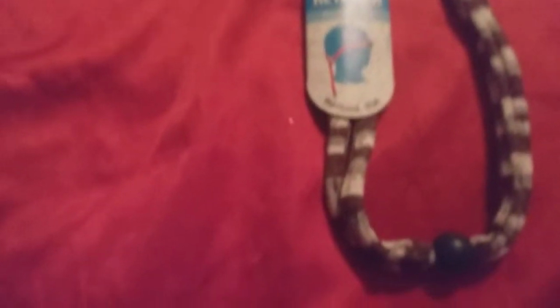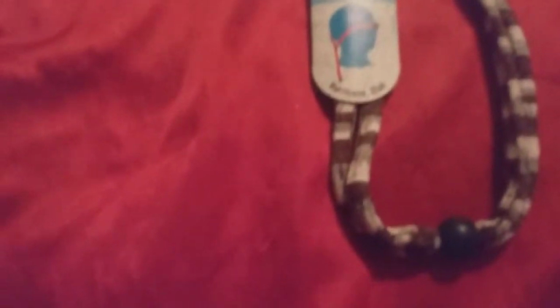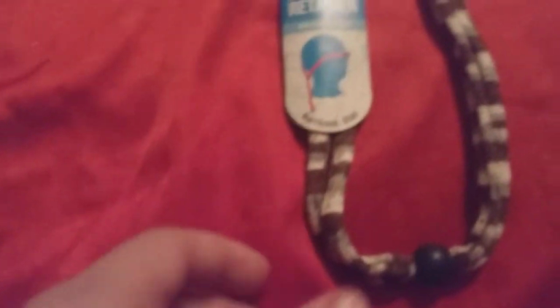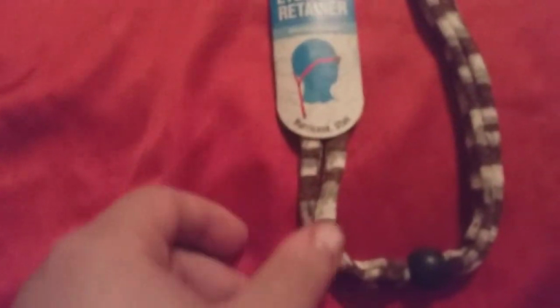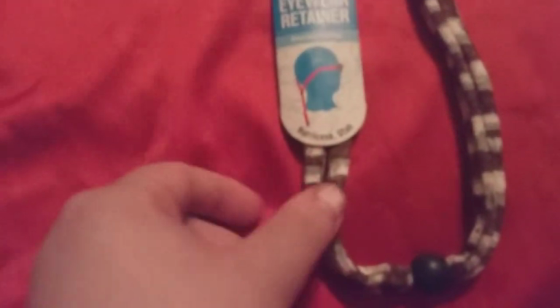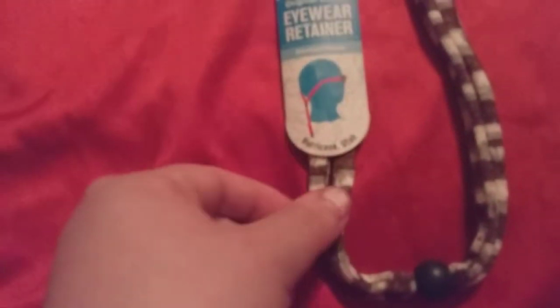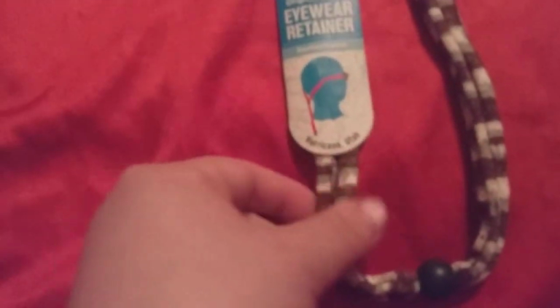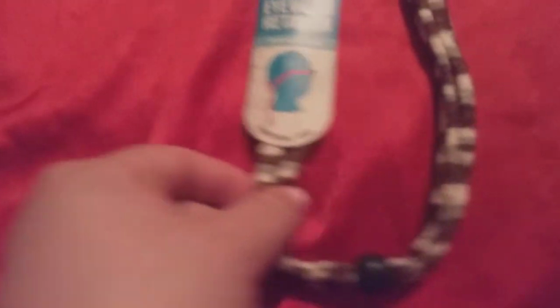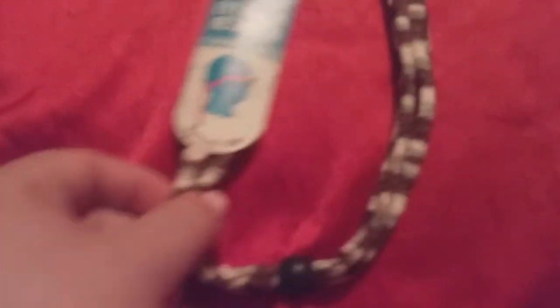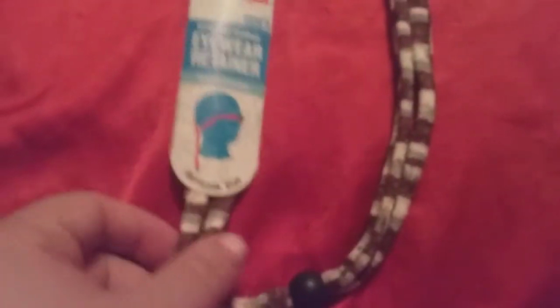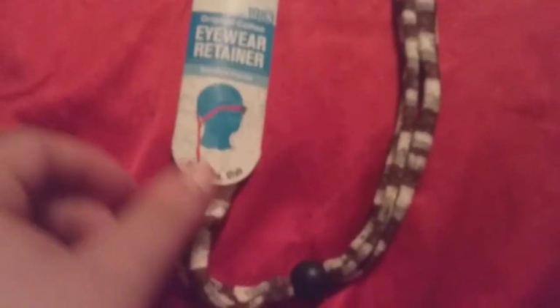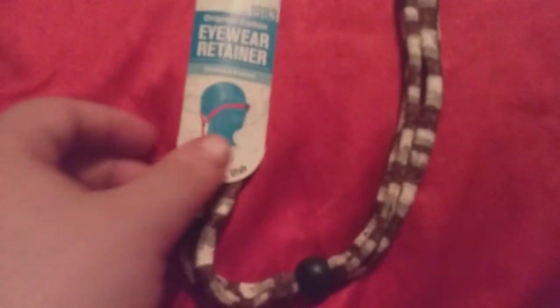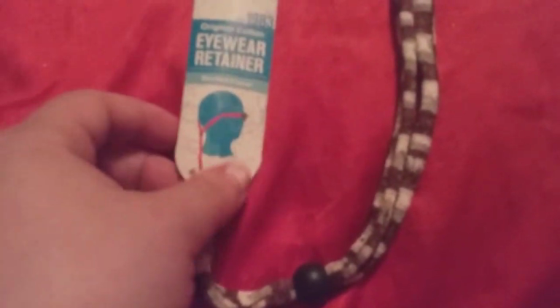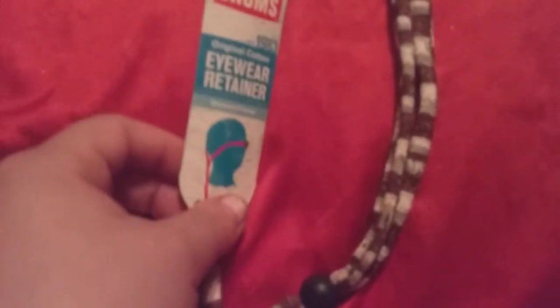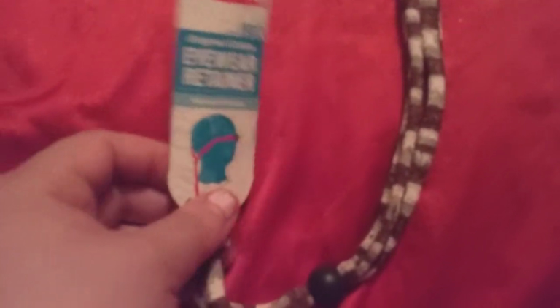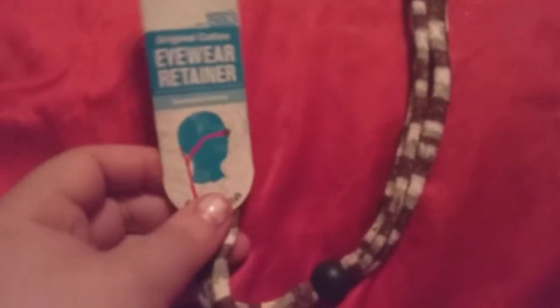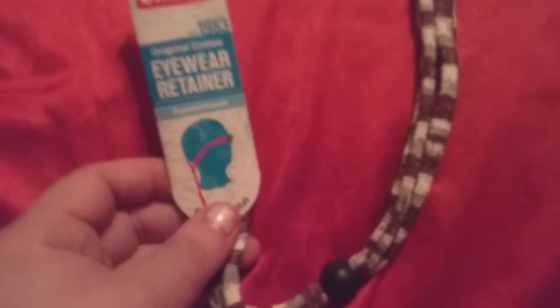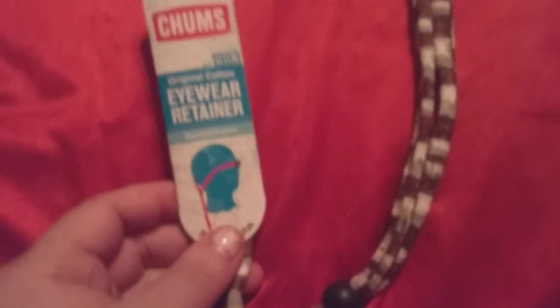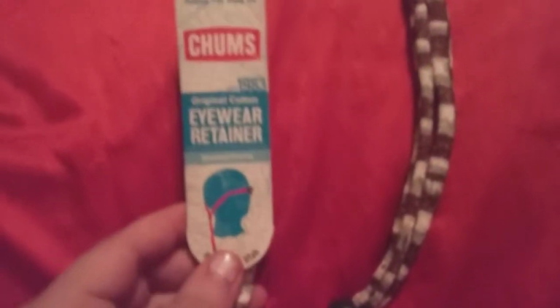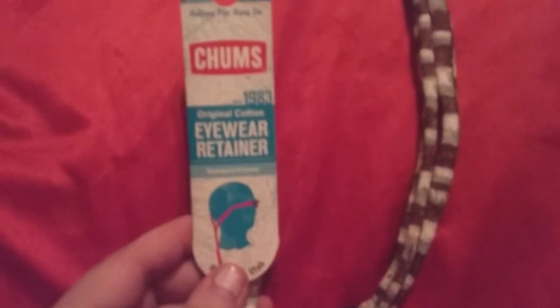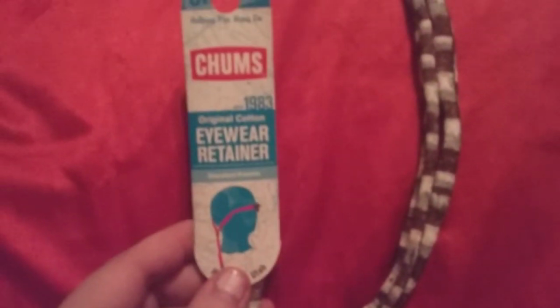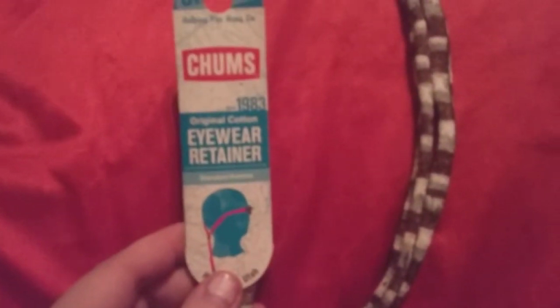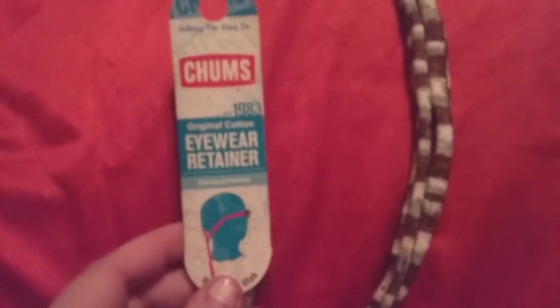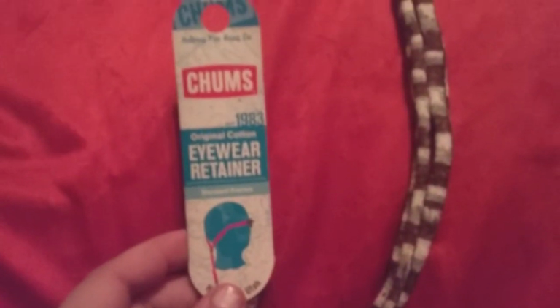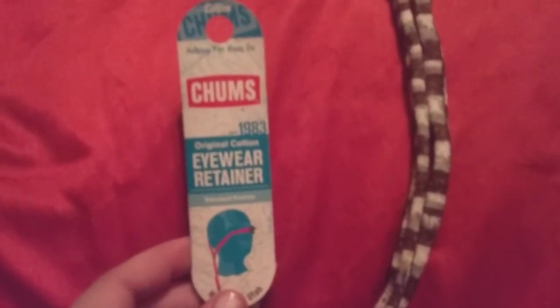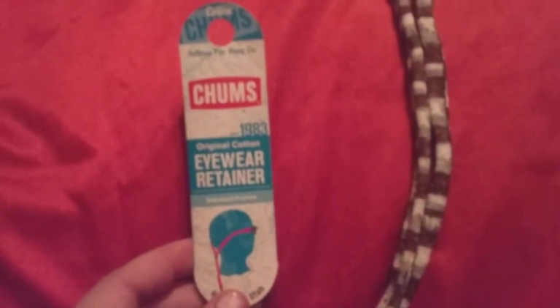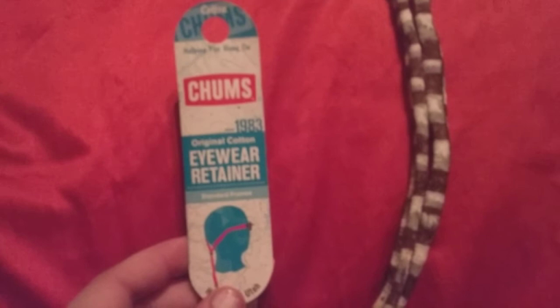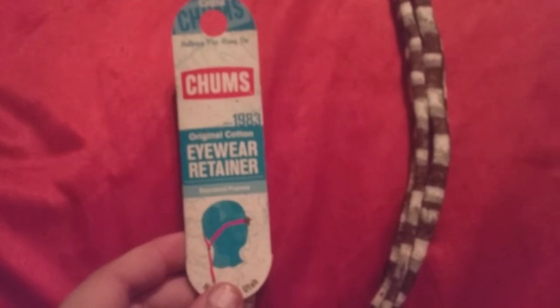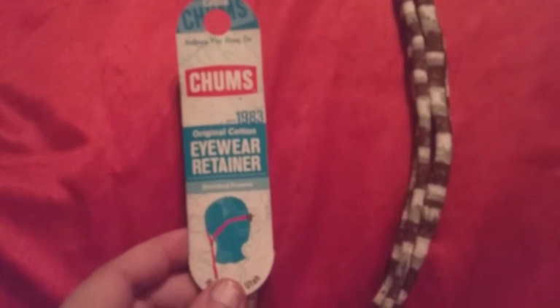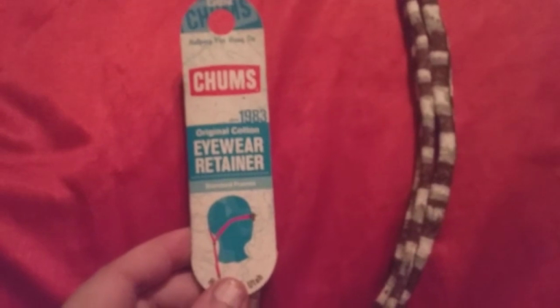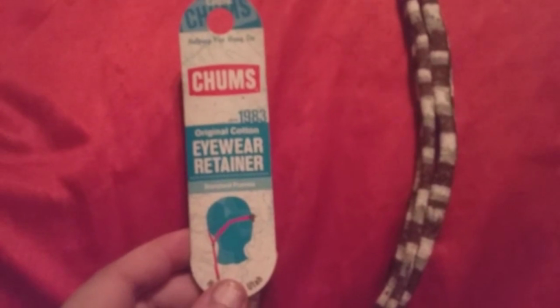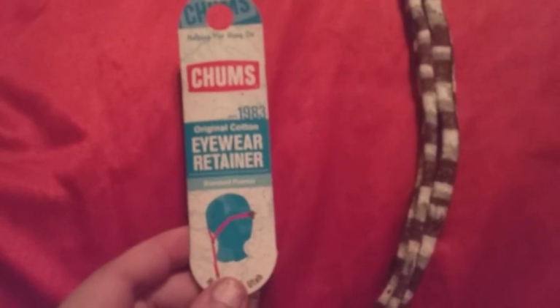Hi friends, family, folks. This is Bridget Earl, and this is a review for this company here.